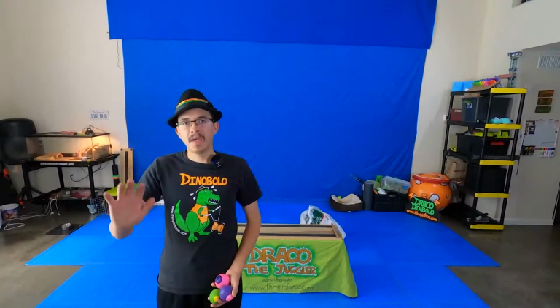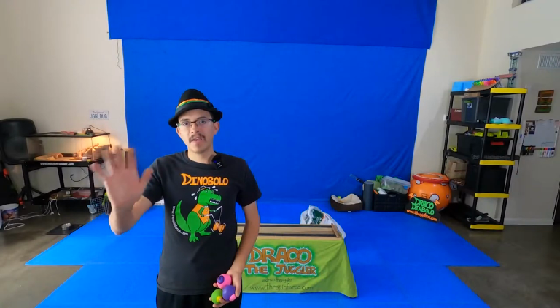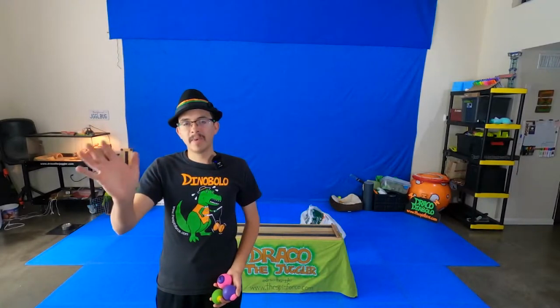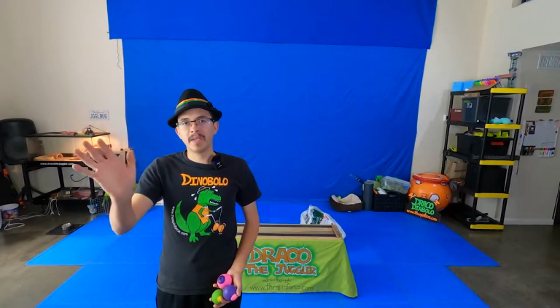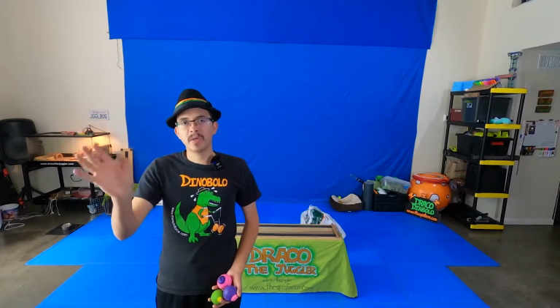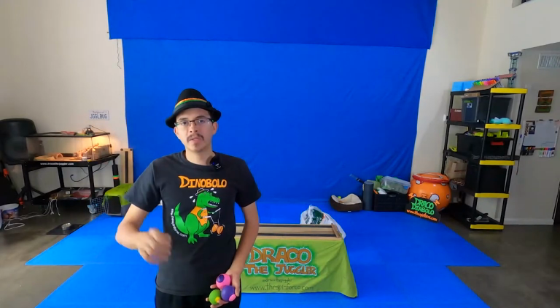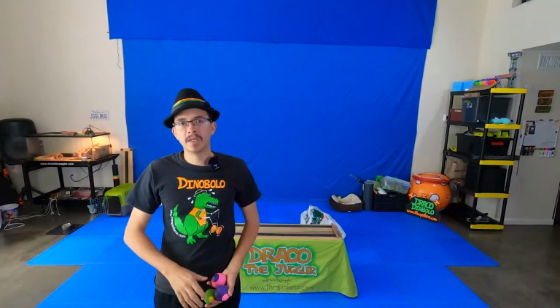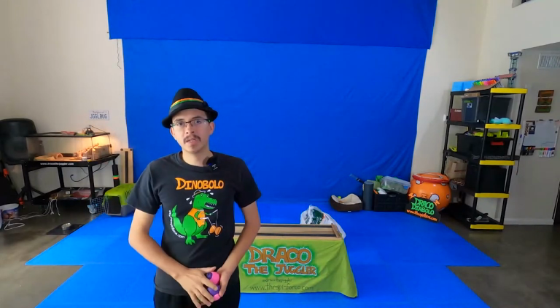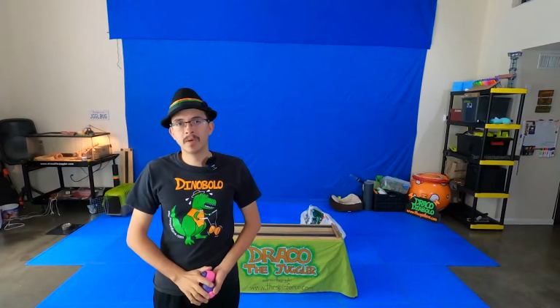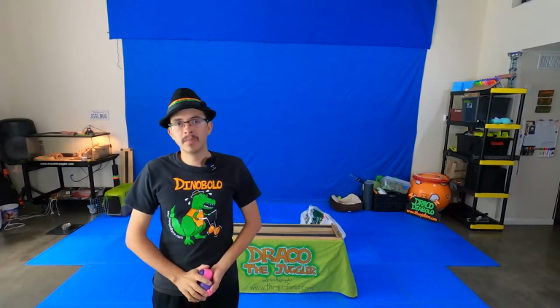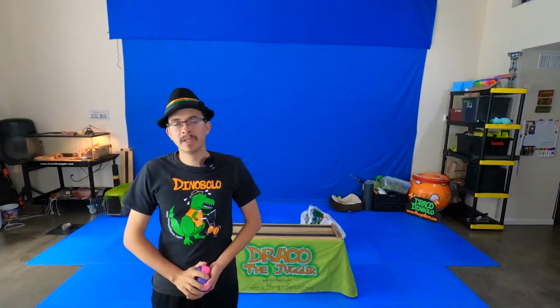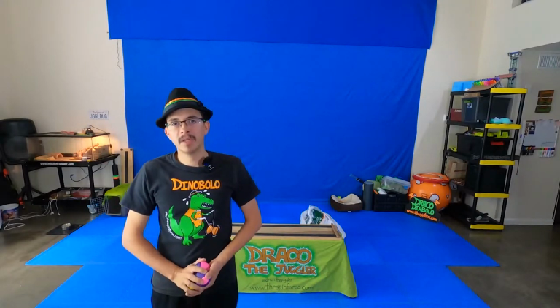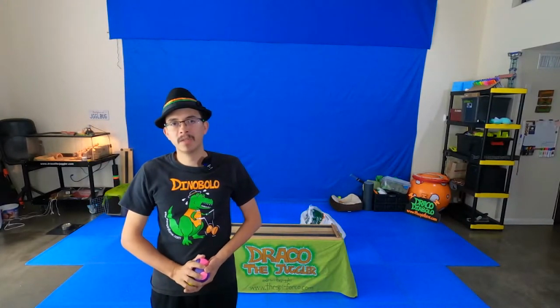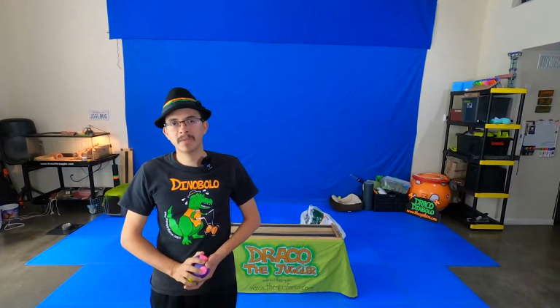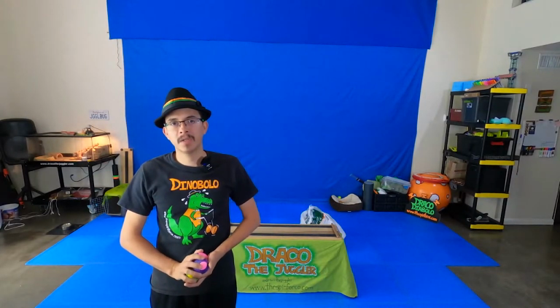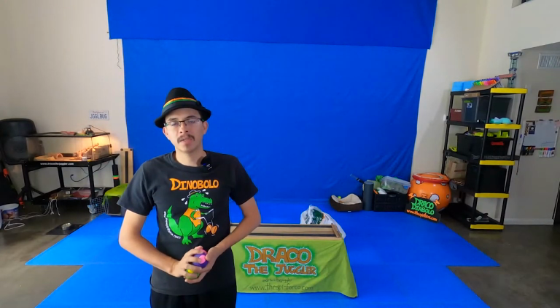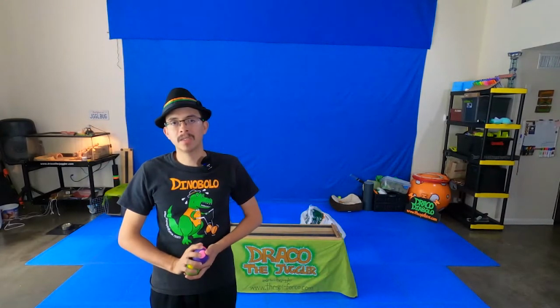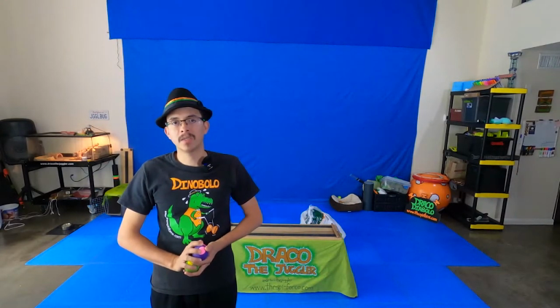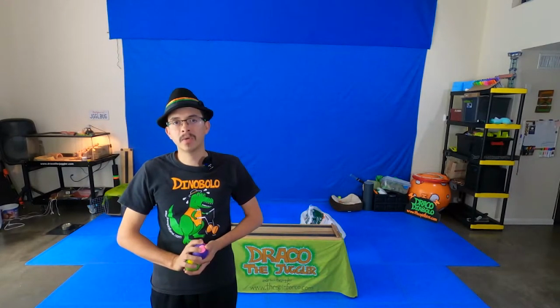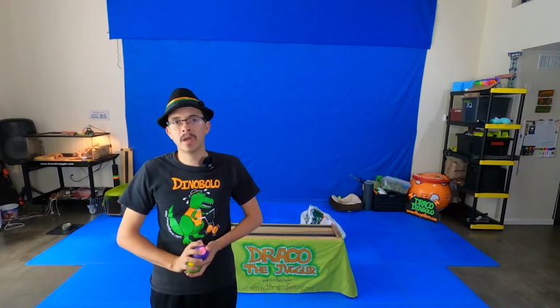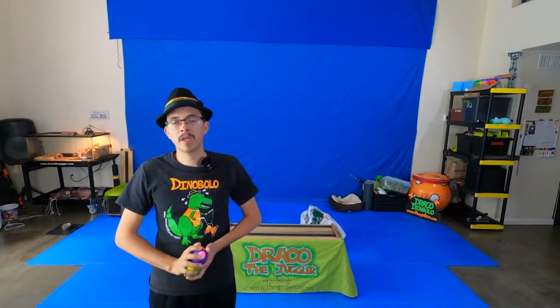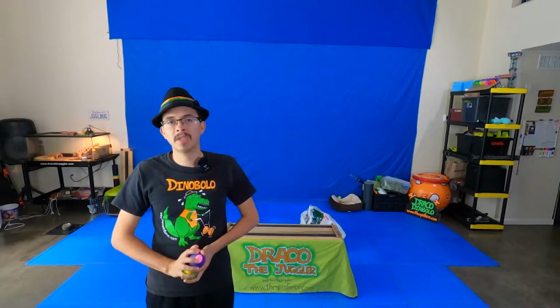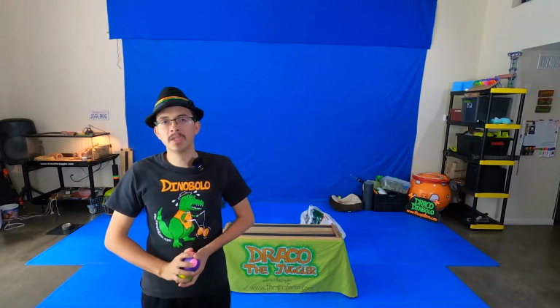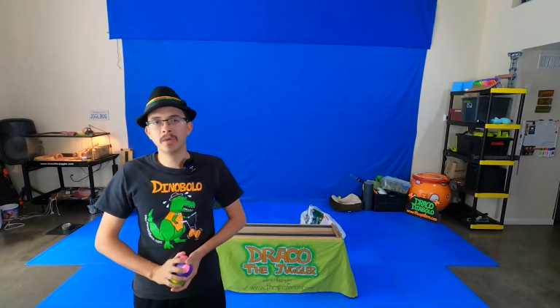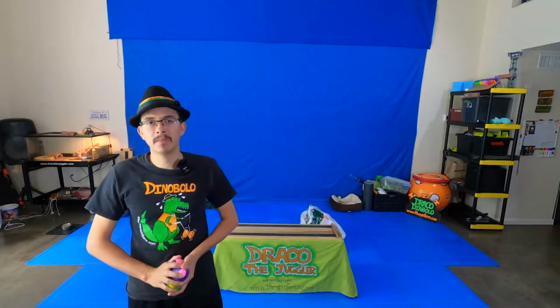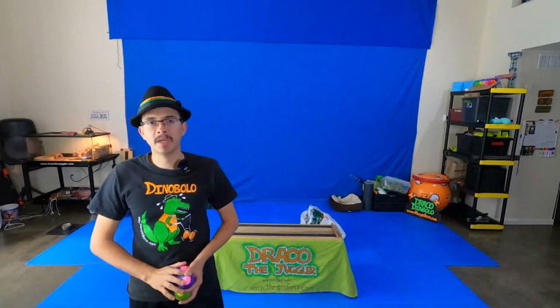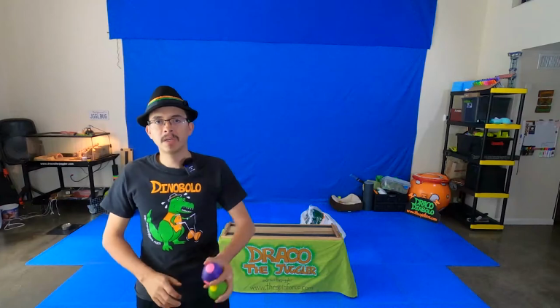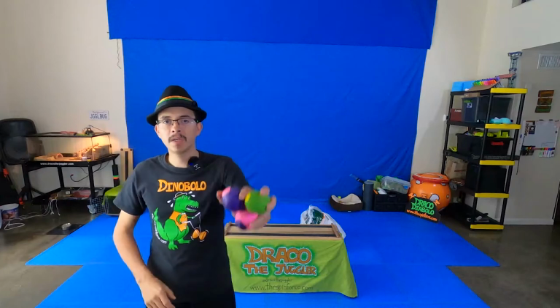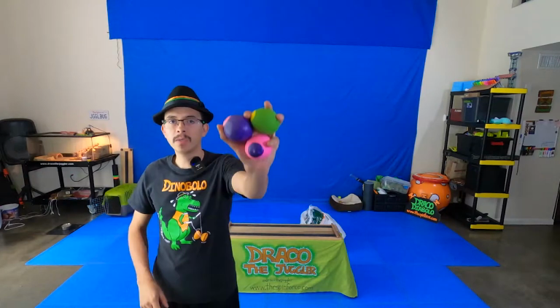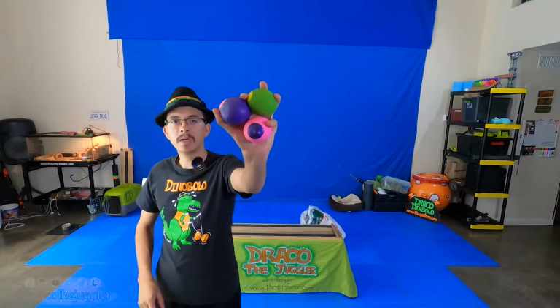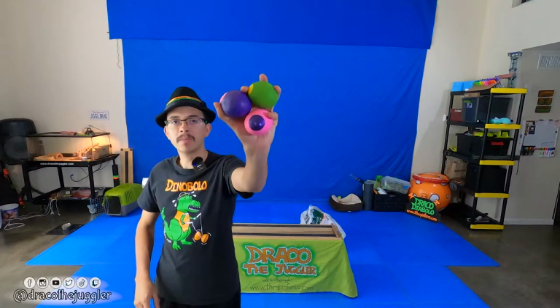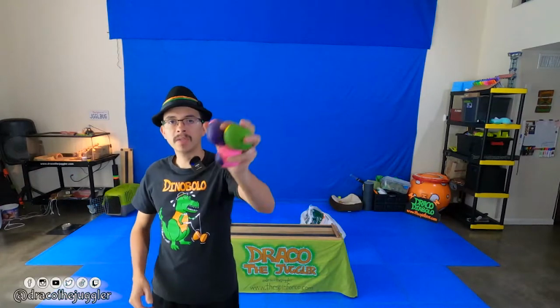Hey everybody, Draco the Juggler here. Welcome back to my YouTube channel. In this tutorial, I'm going to be teaching you how to make your own juggling balls.